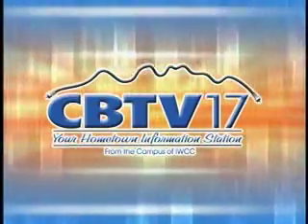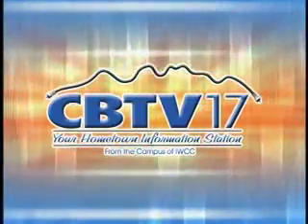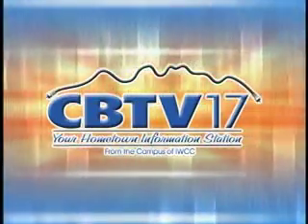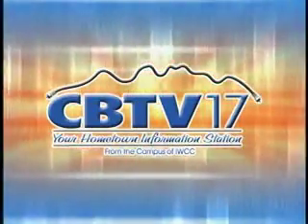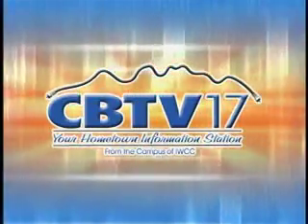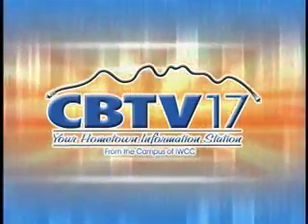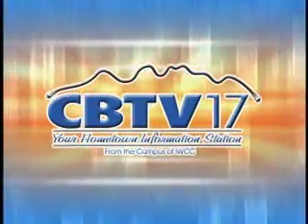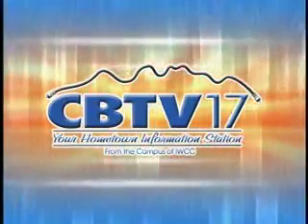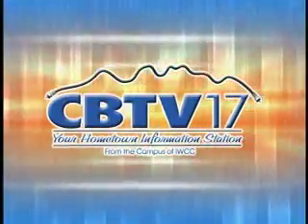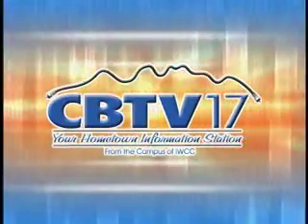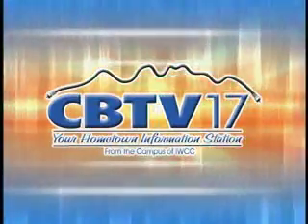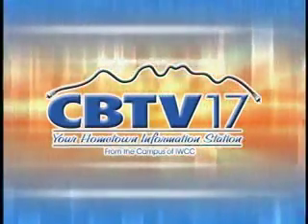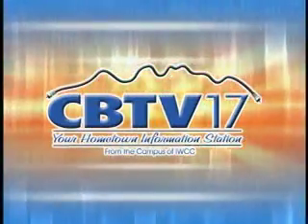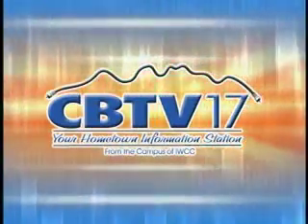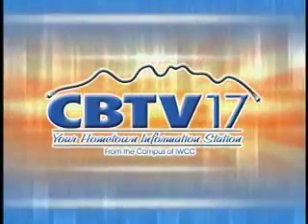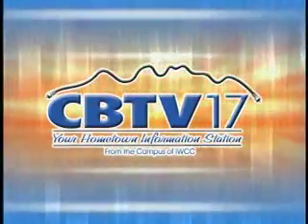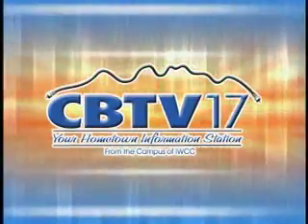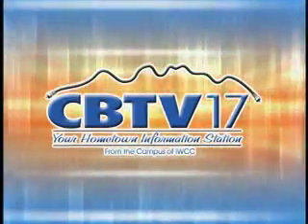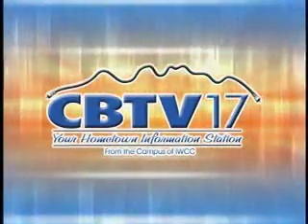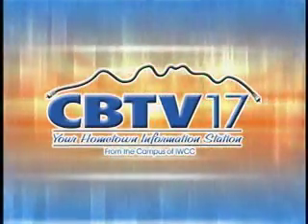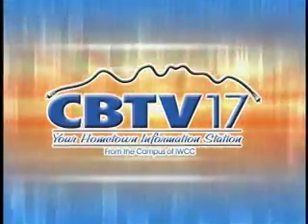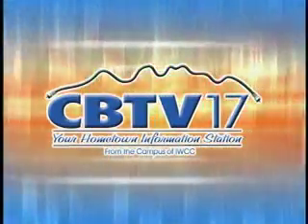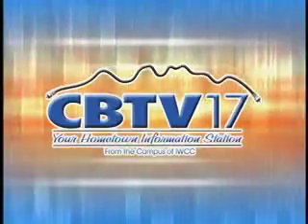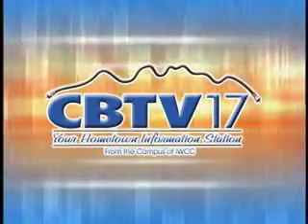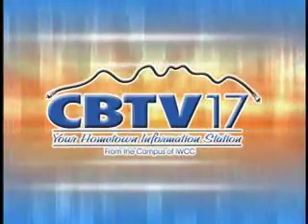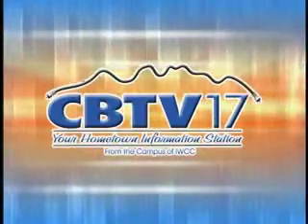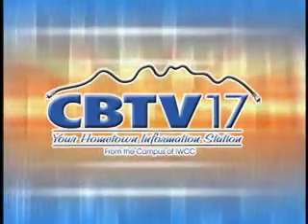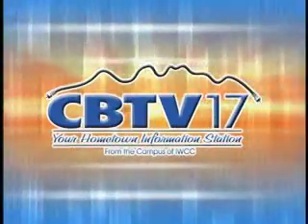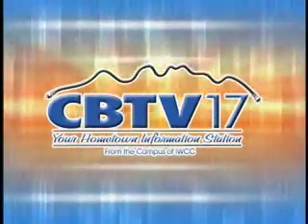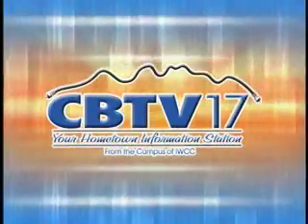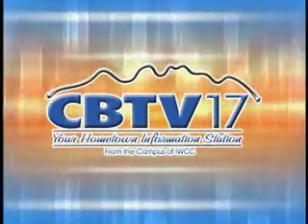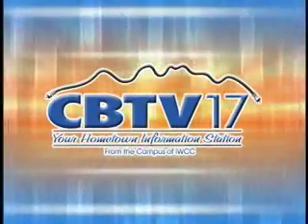From the campus of Iowa Western, you're watching your hometown information station, CBTV17.